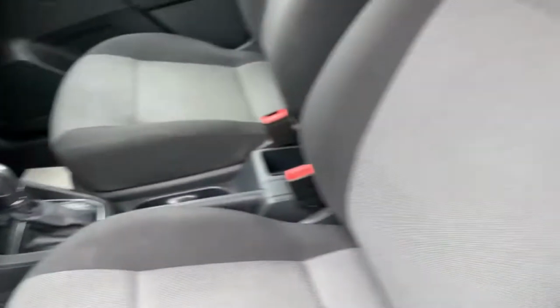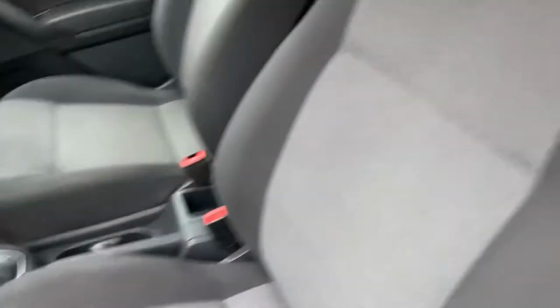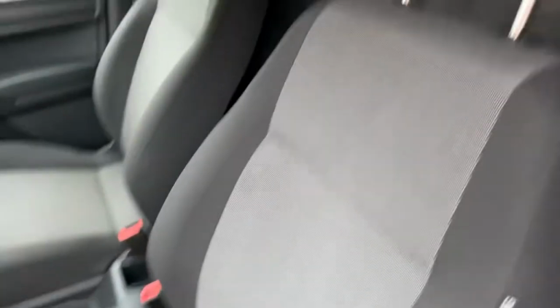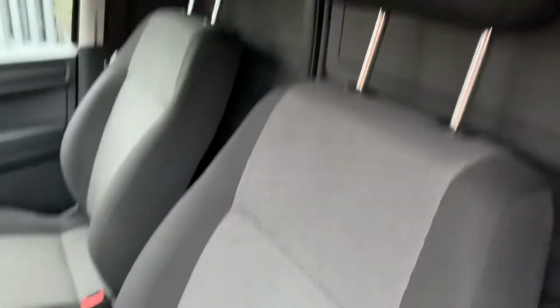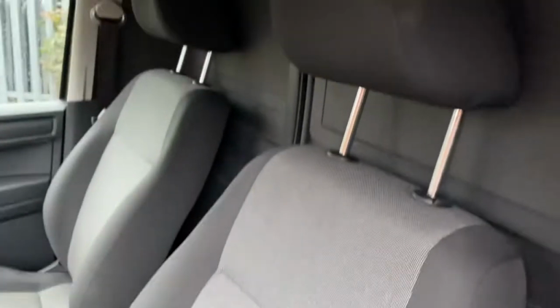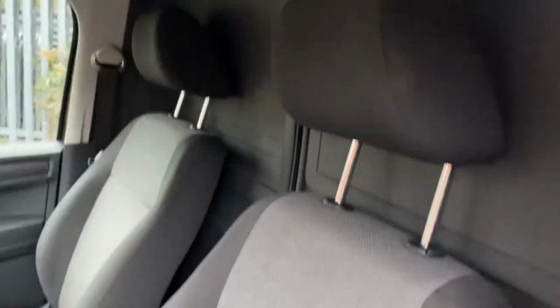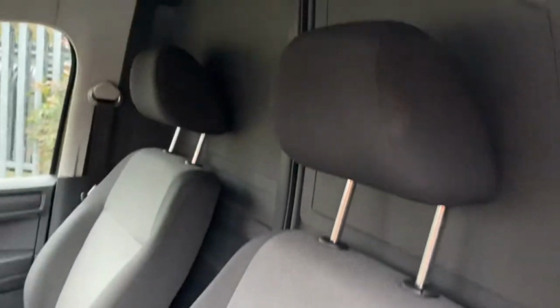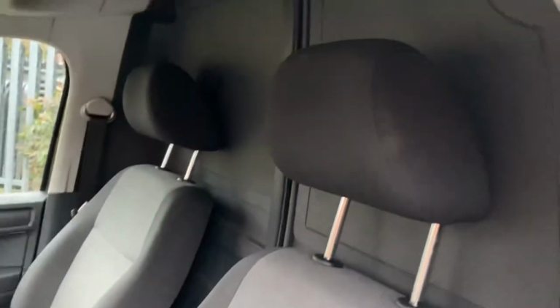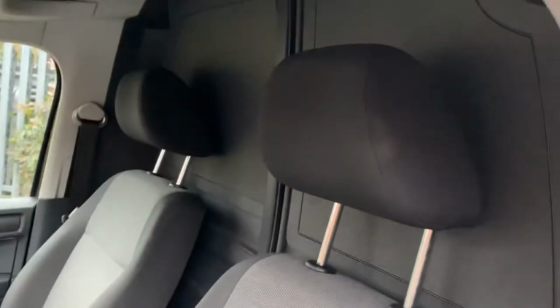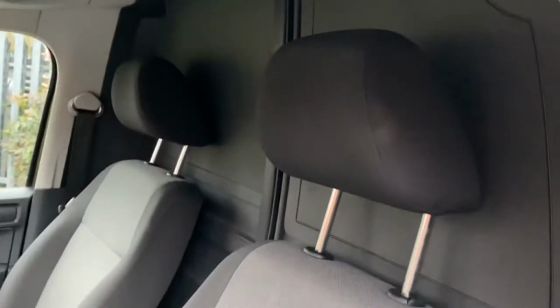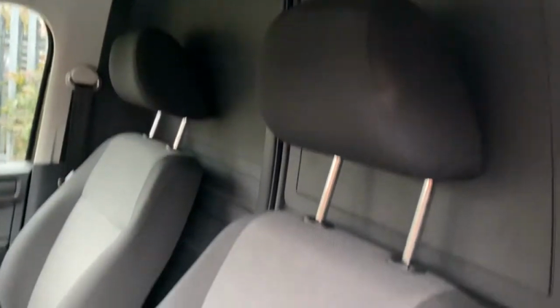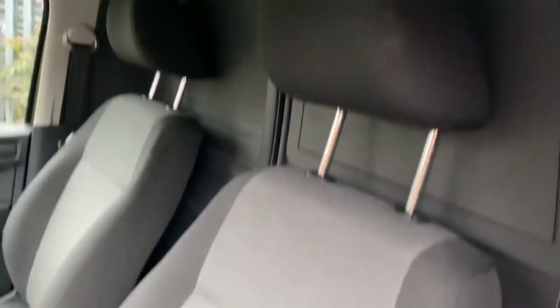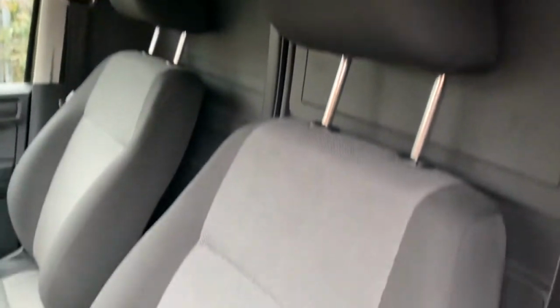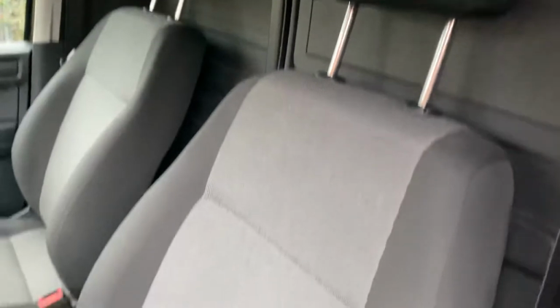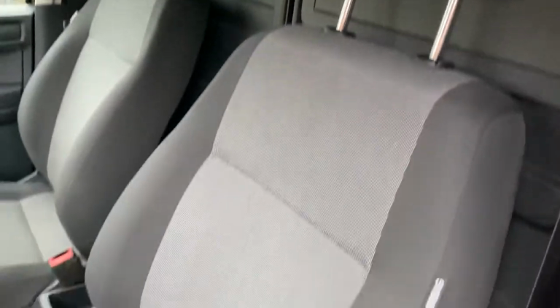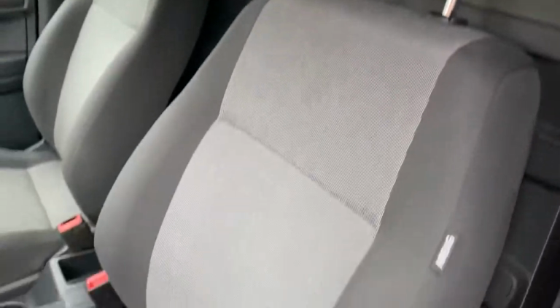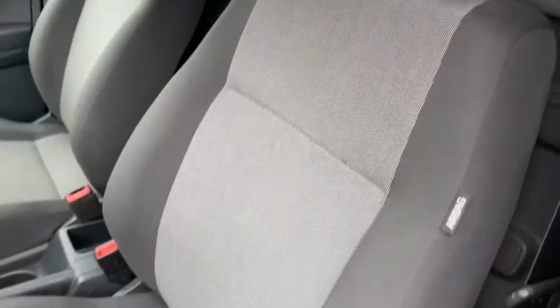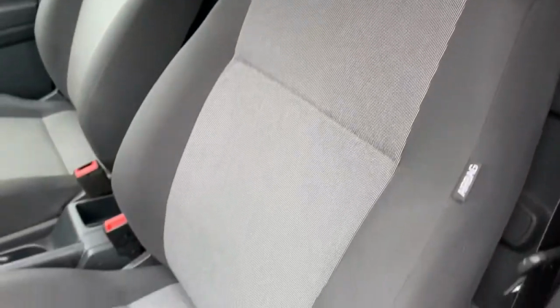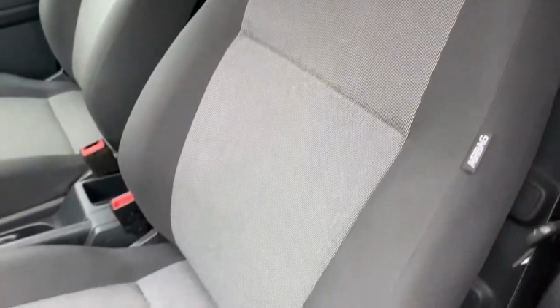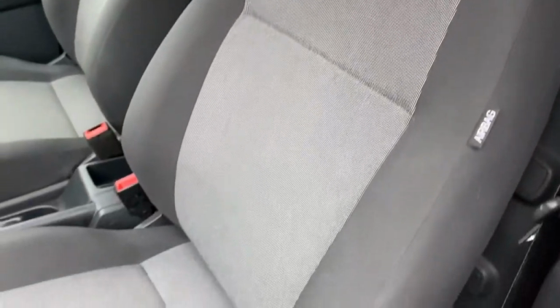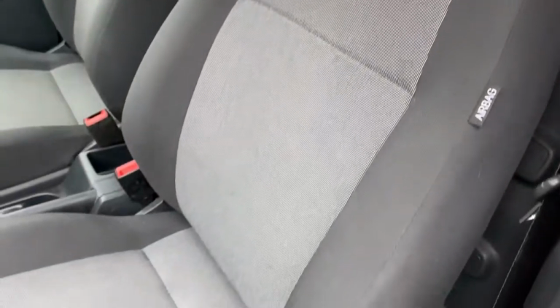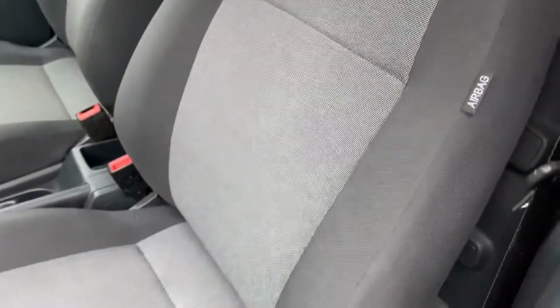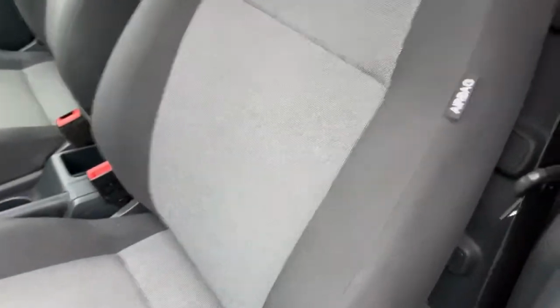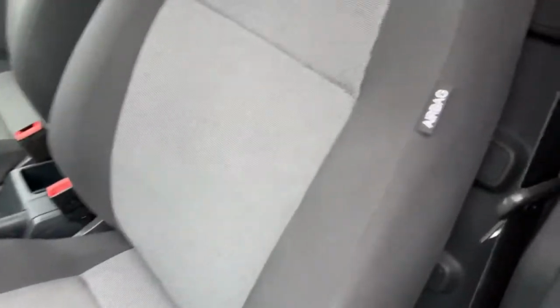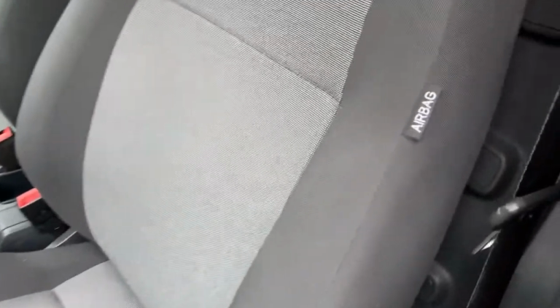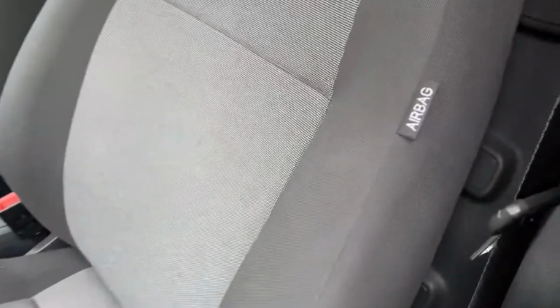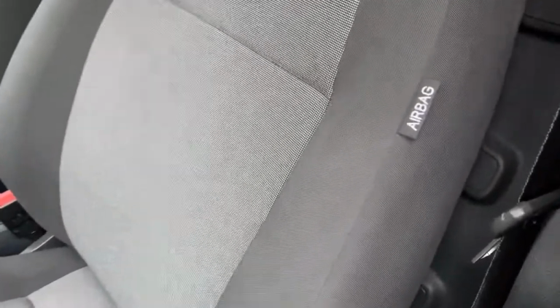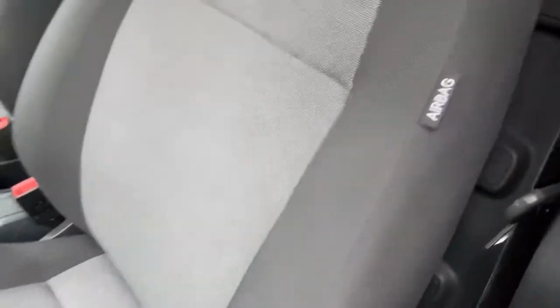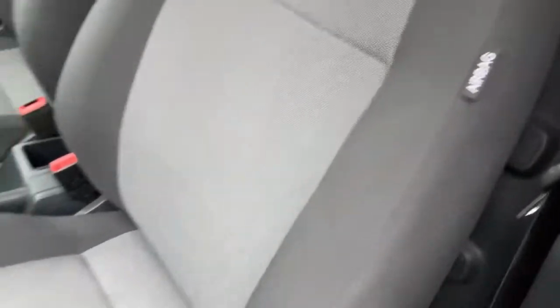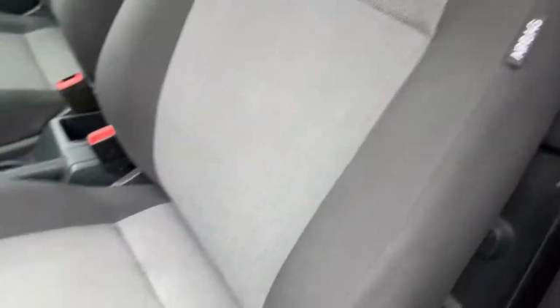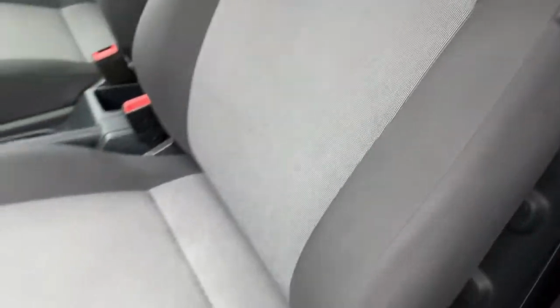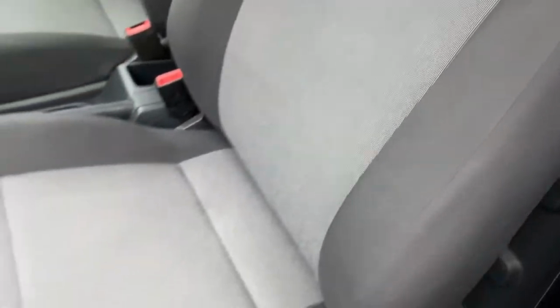Passenger seat — clean and tidy. Side airbags as well.